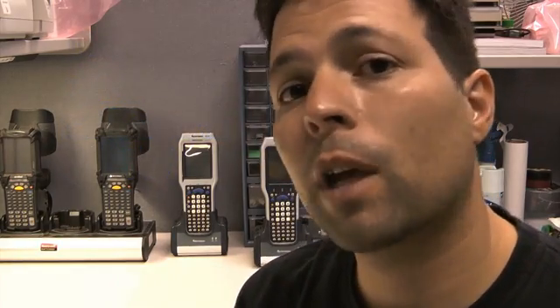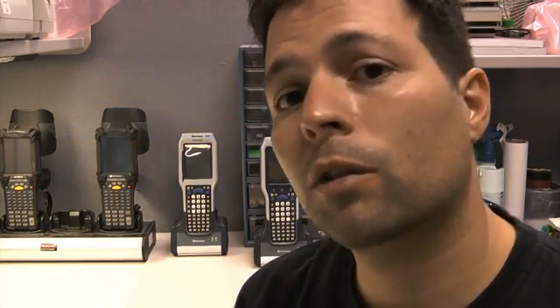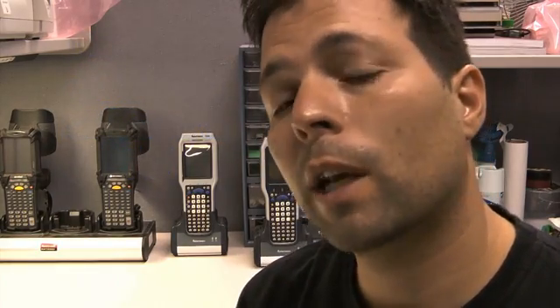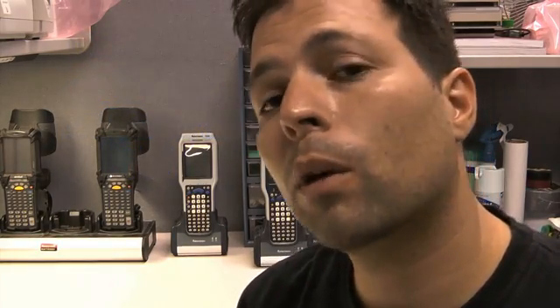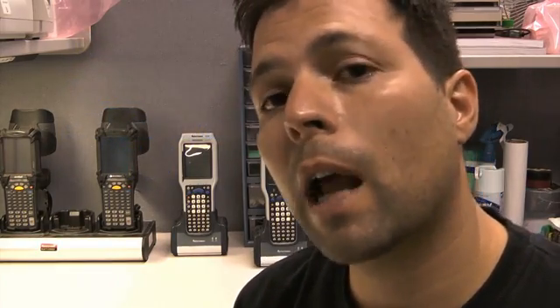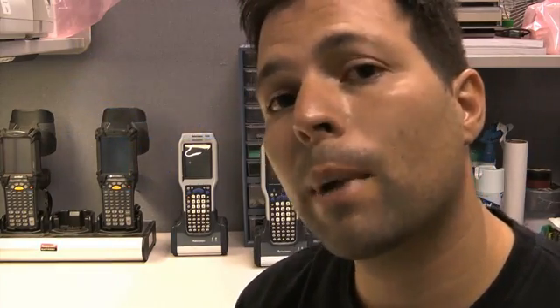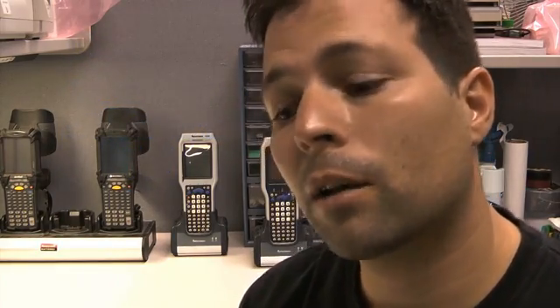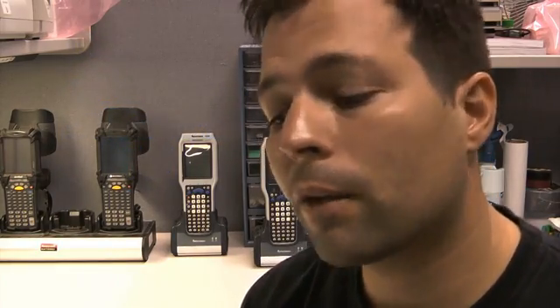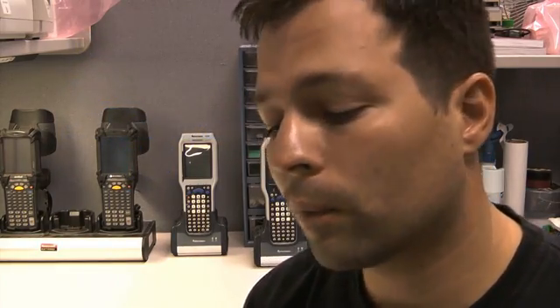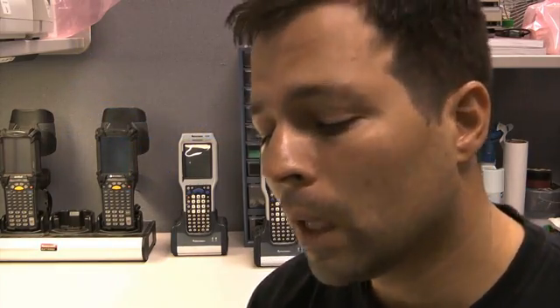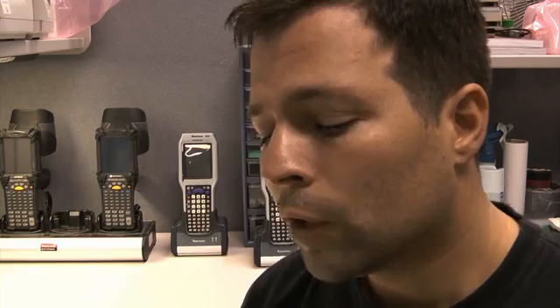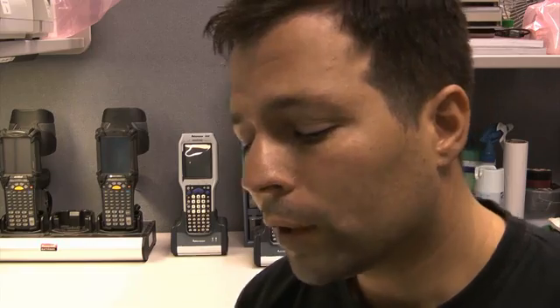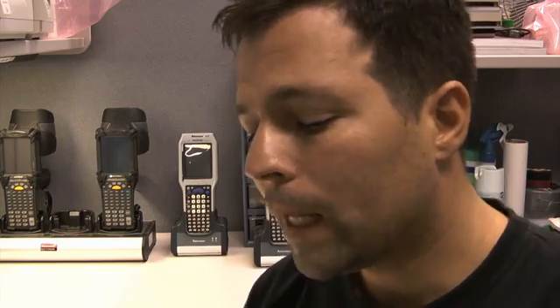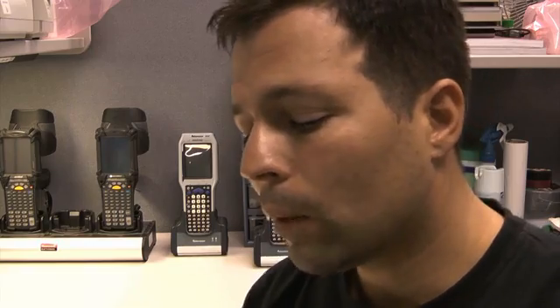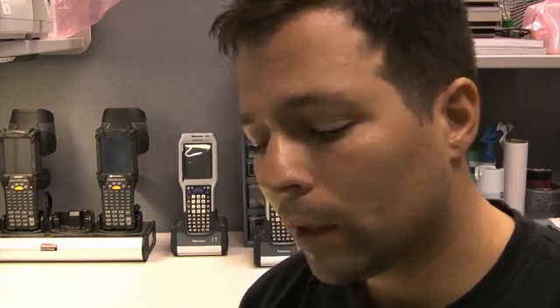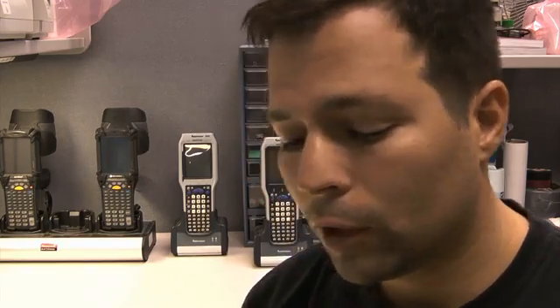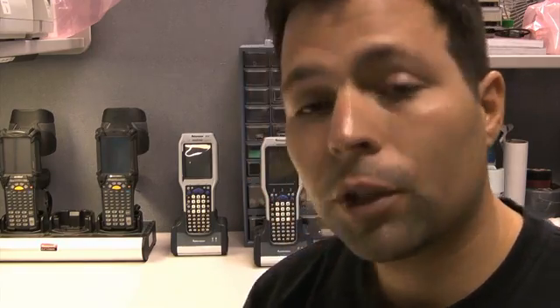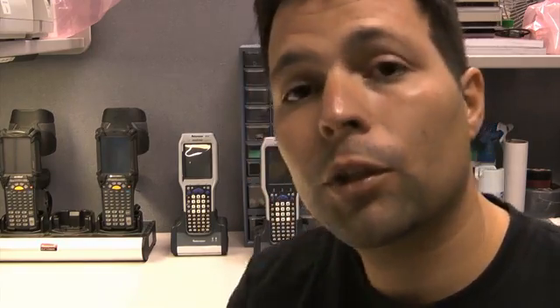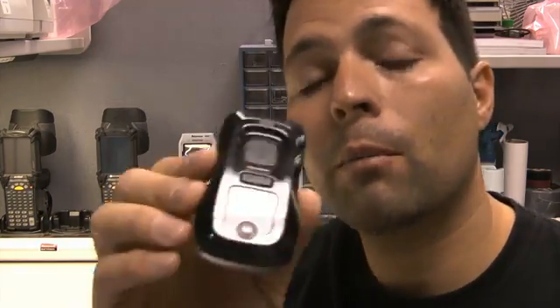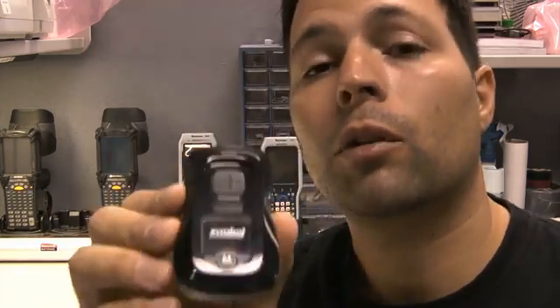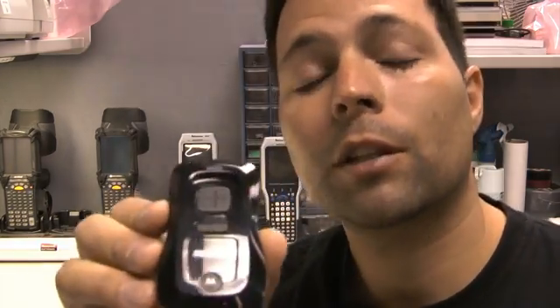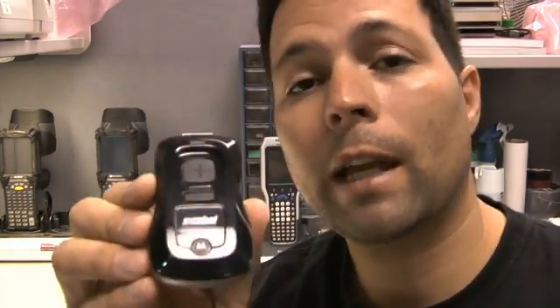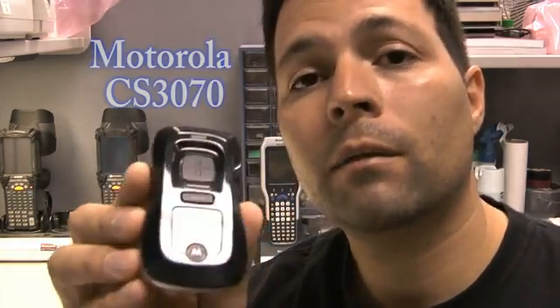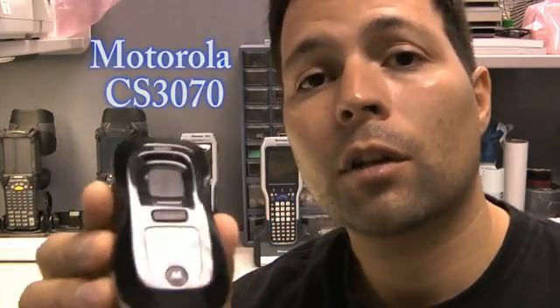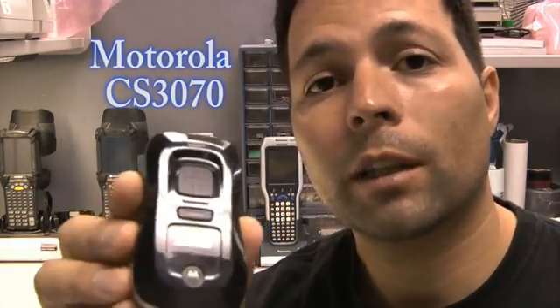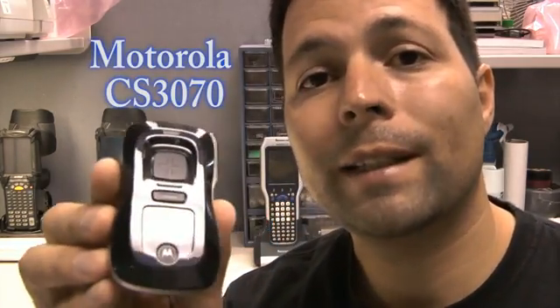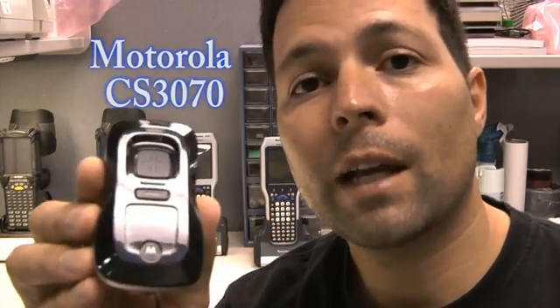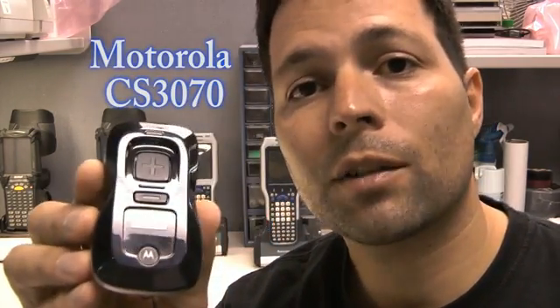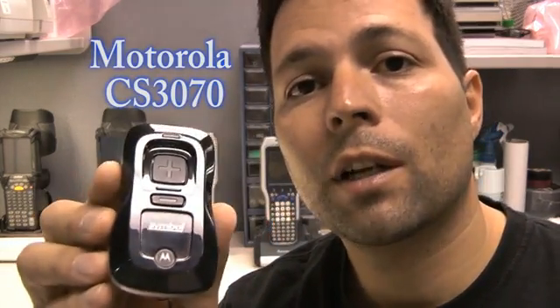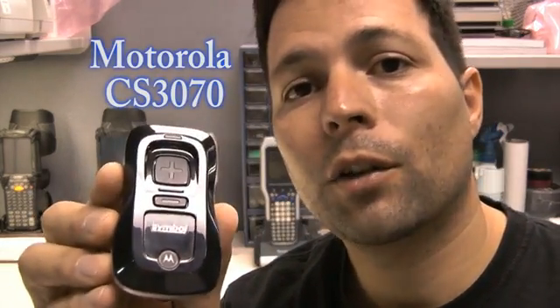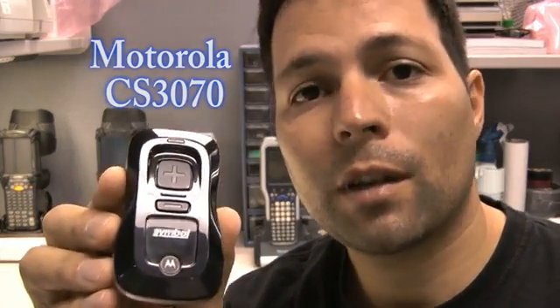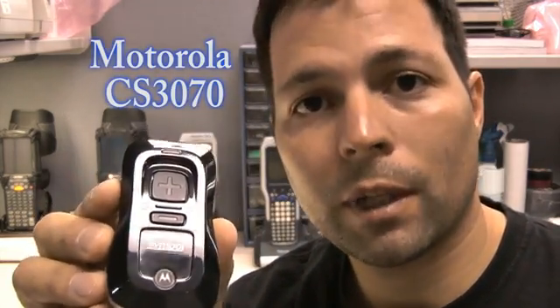Most scanners will not work on an iPad or an iPhone. So today I would like to introduce to you a Motorola scanner called the CS3070.